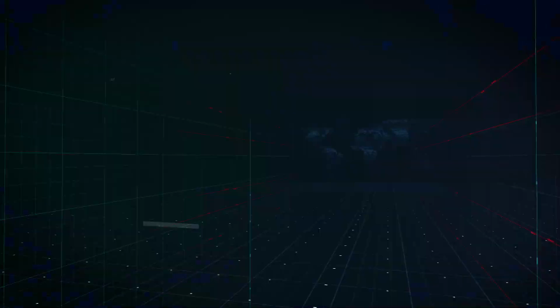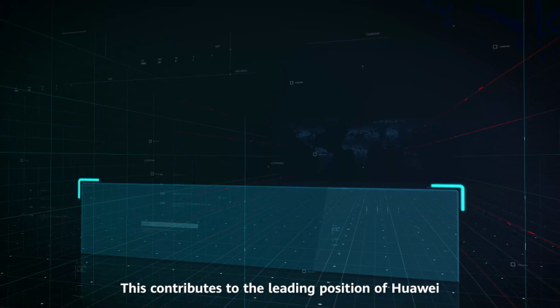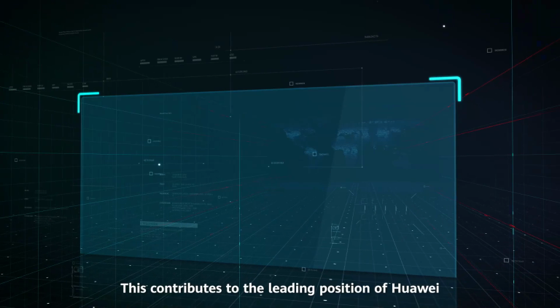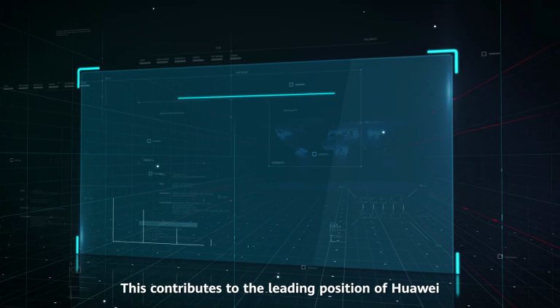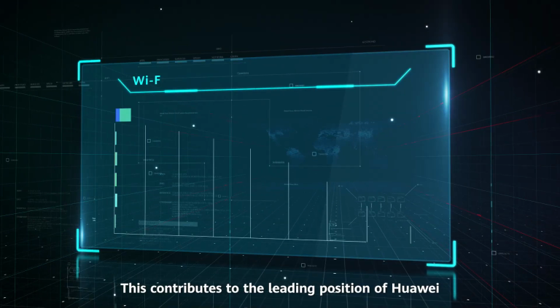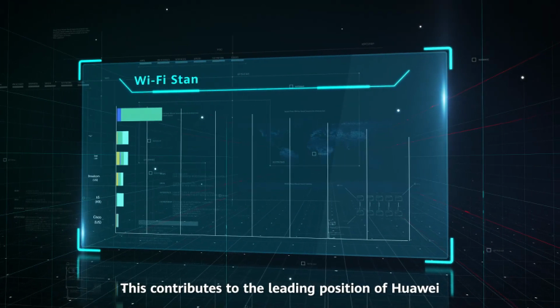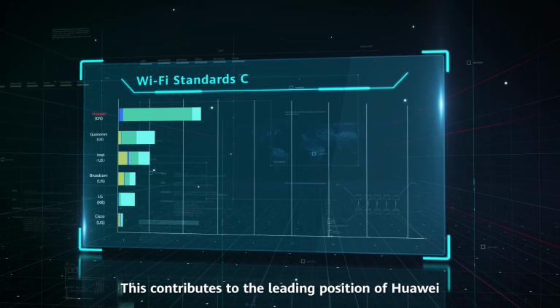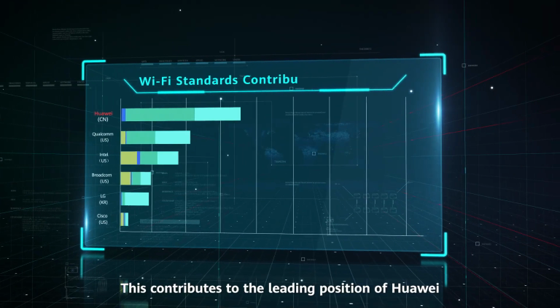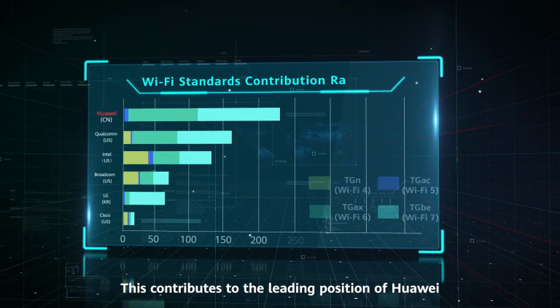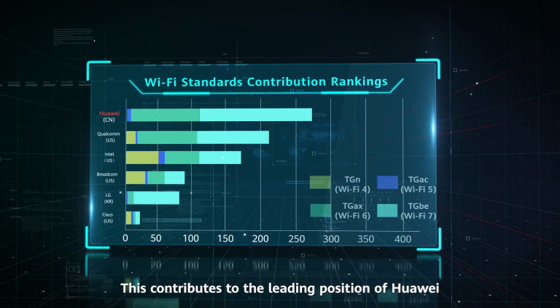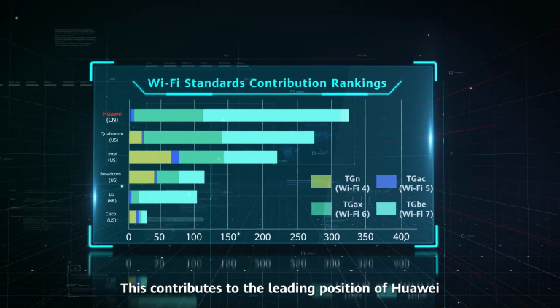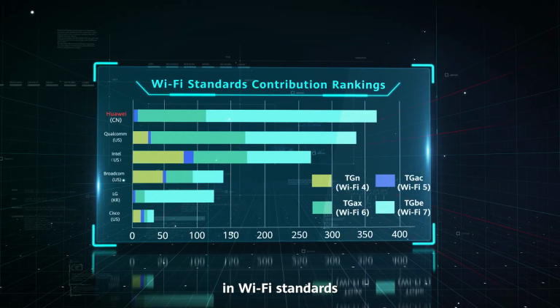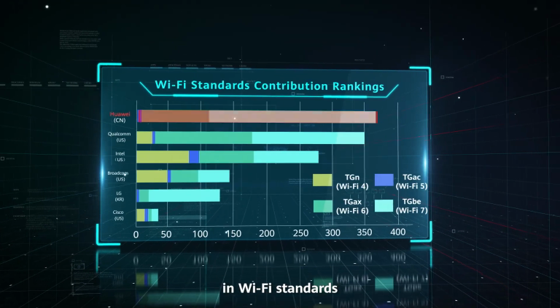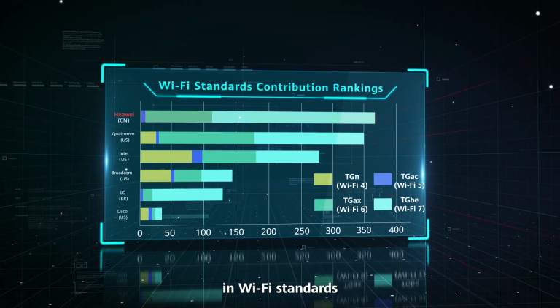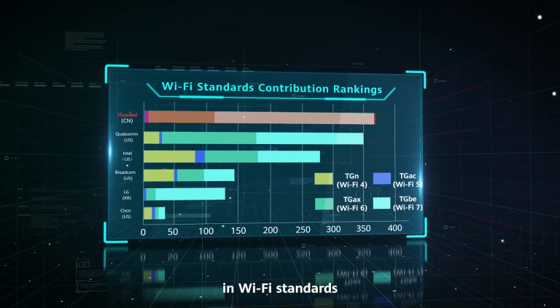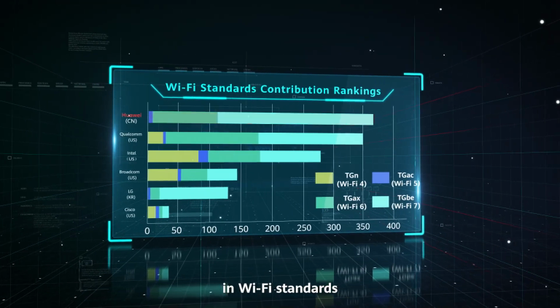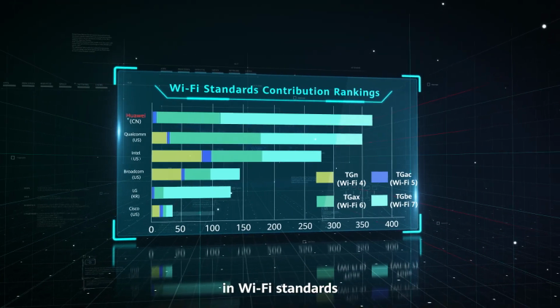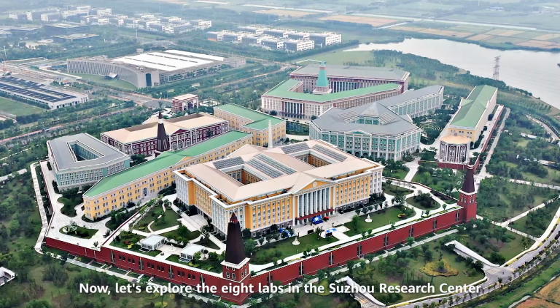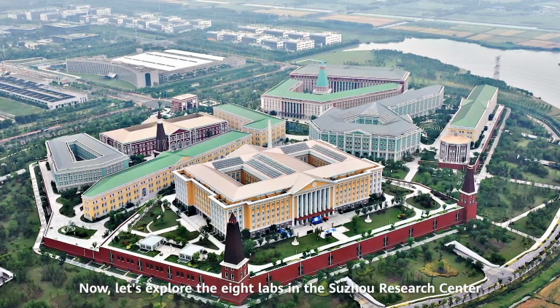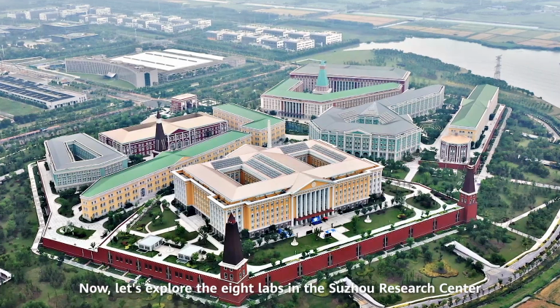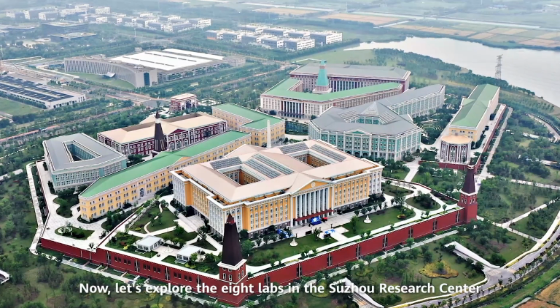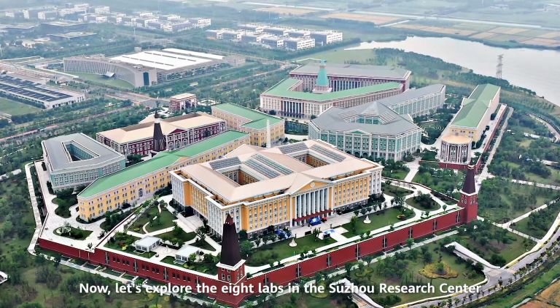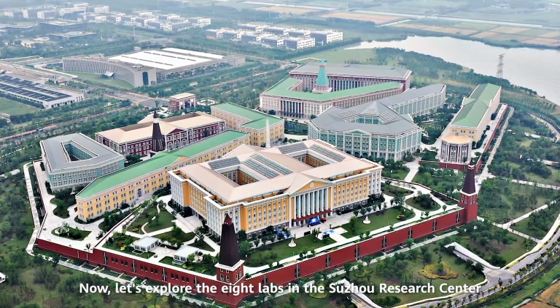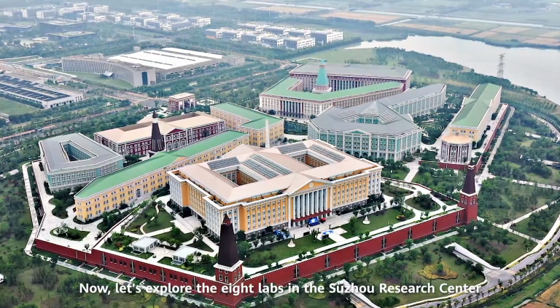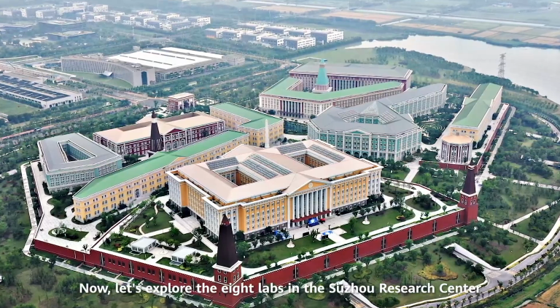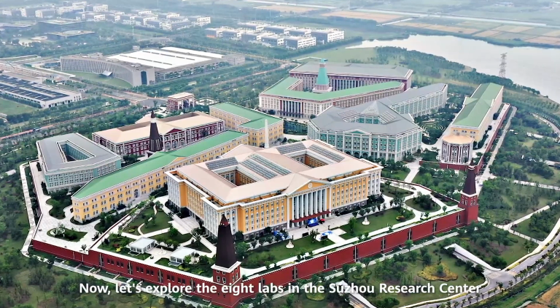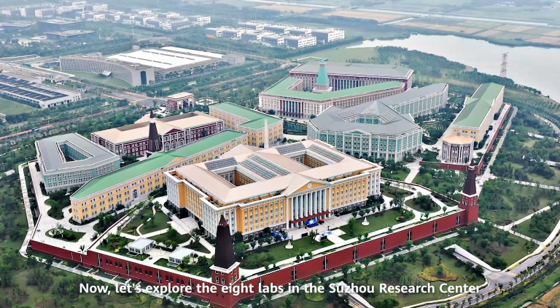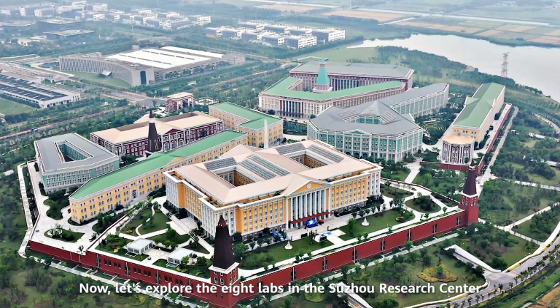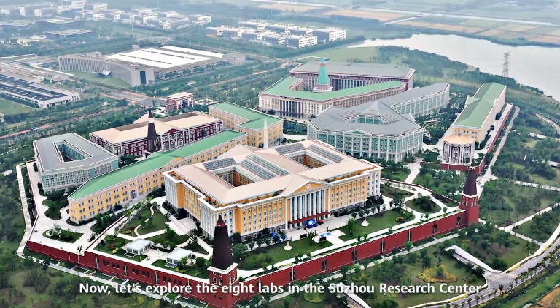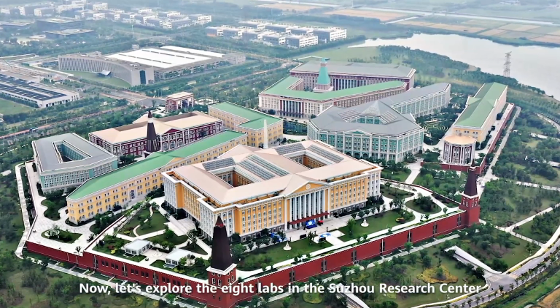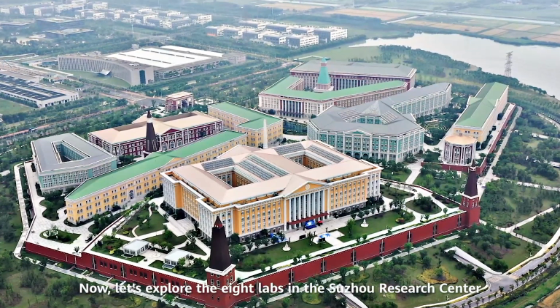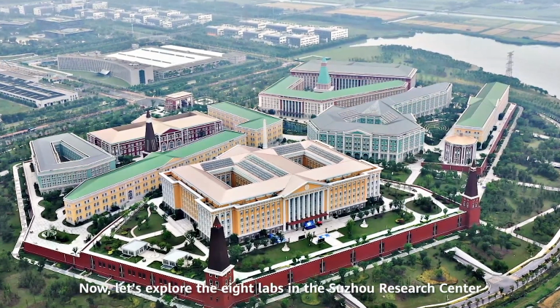This contributes to the leading position of Huawei in Wi-Fi standards. Now, let's explore the eight labs in the Suzhou Research Center.